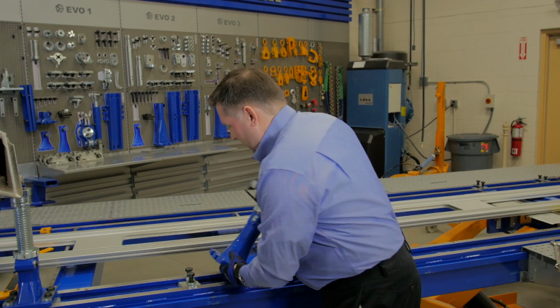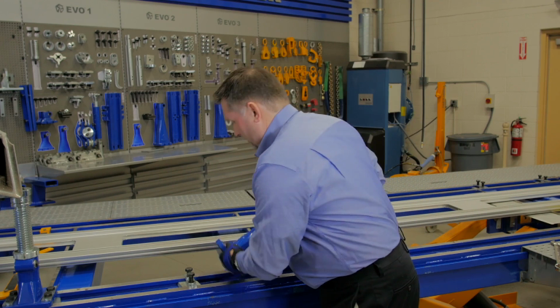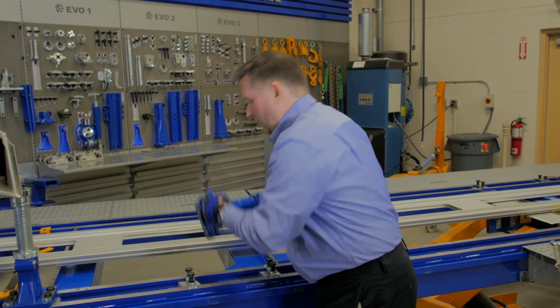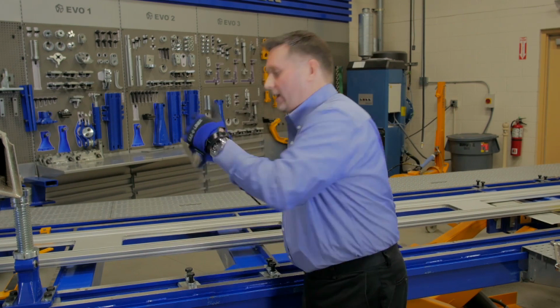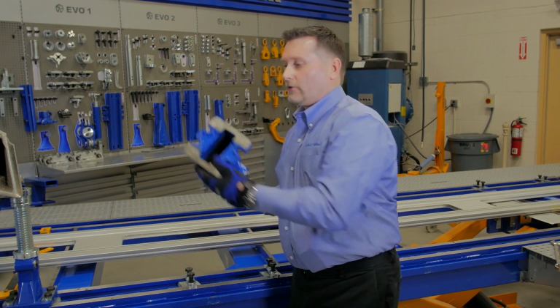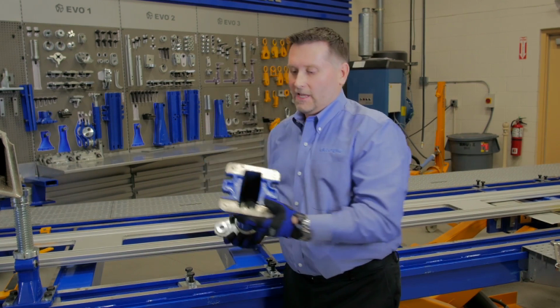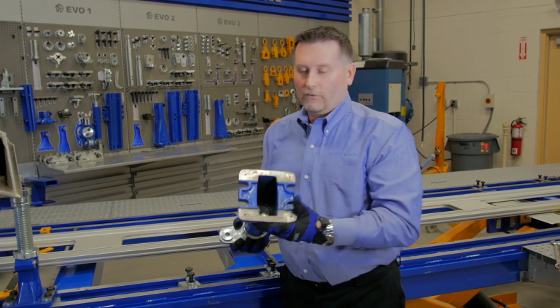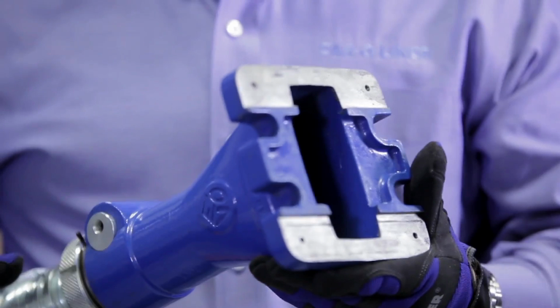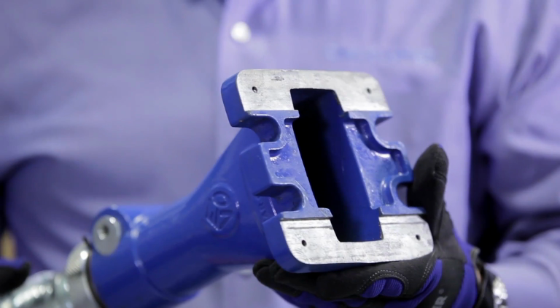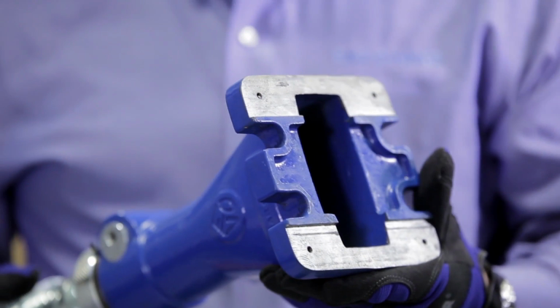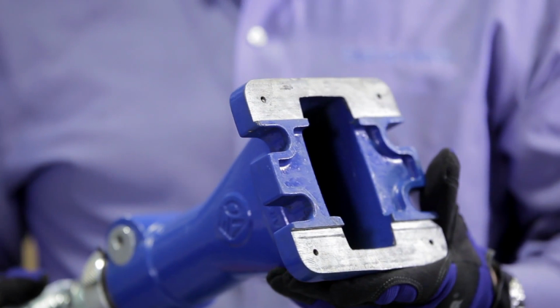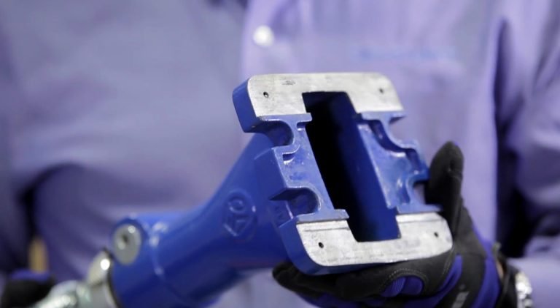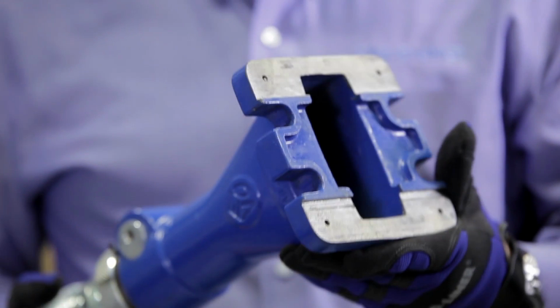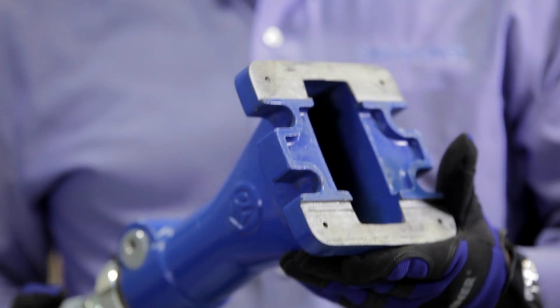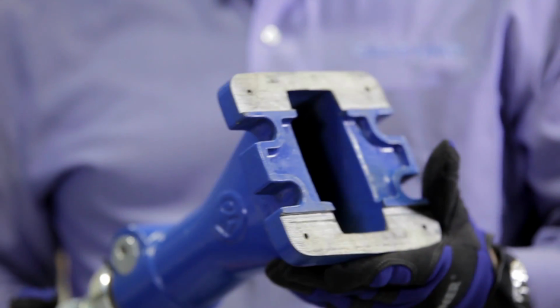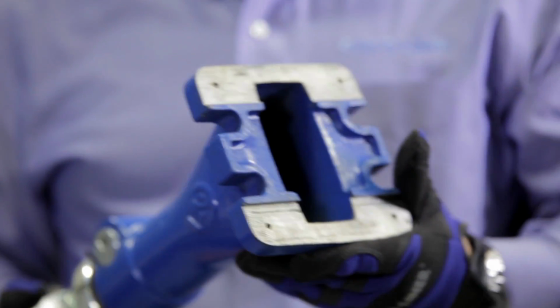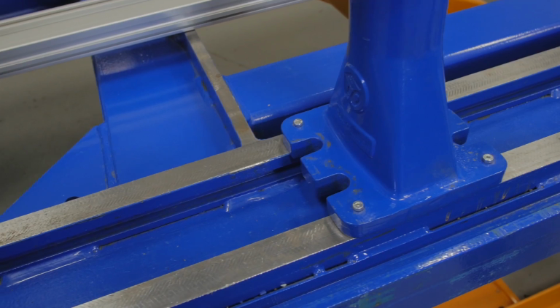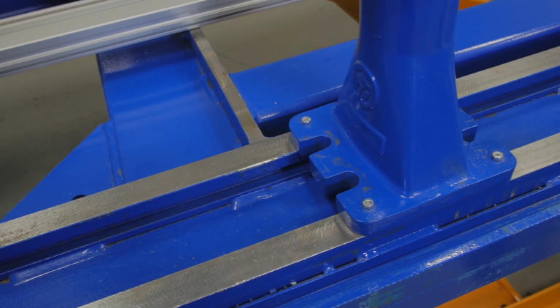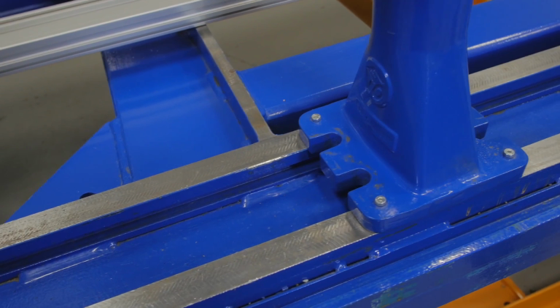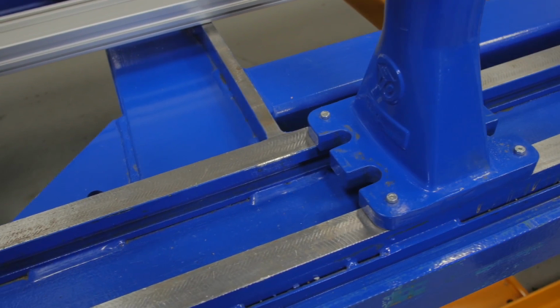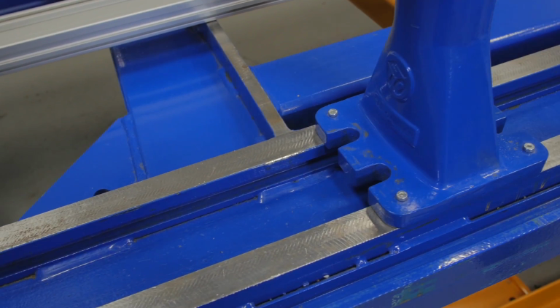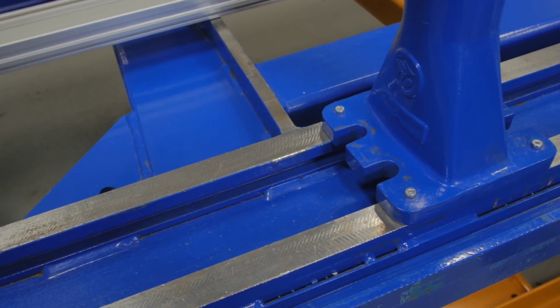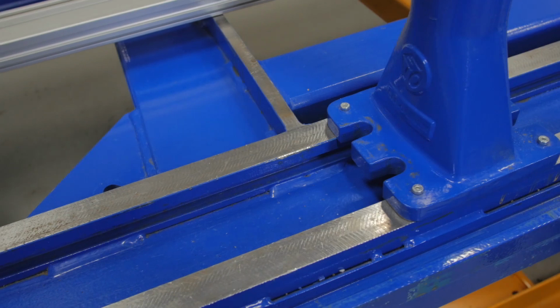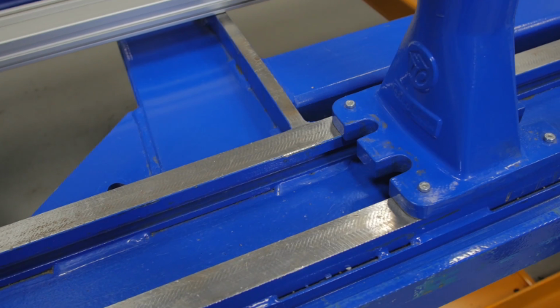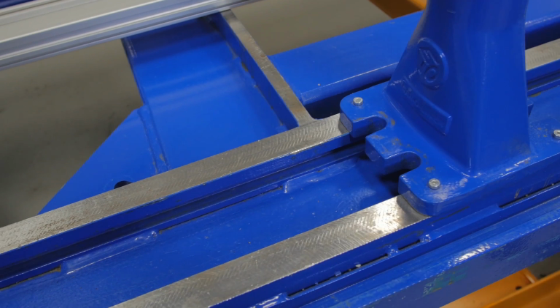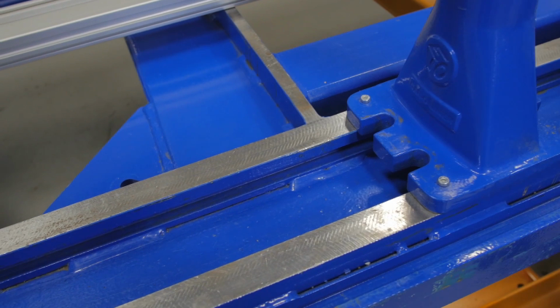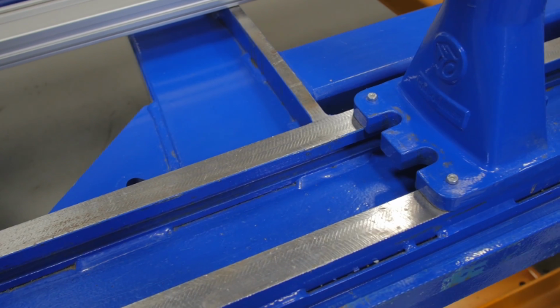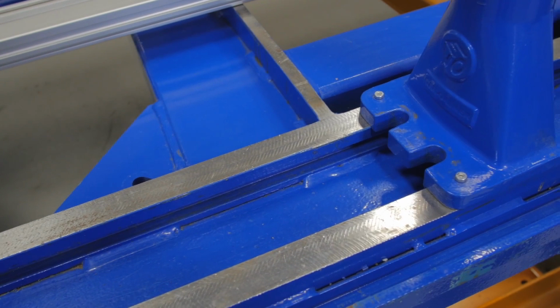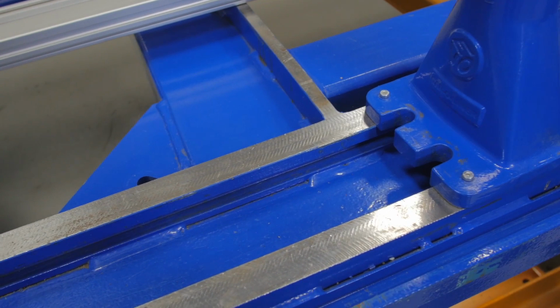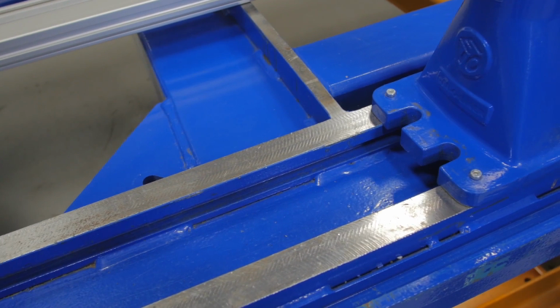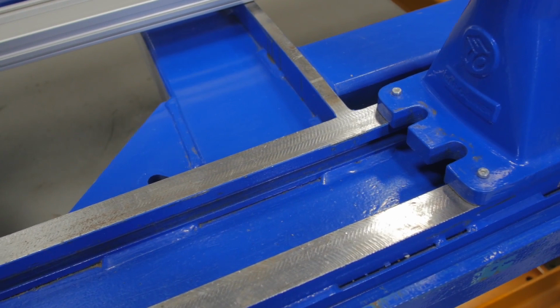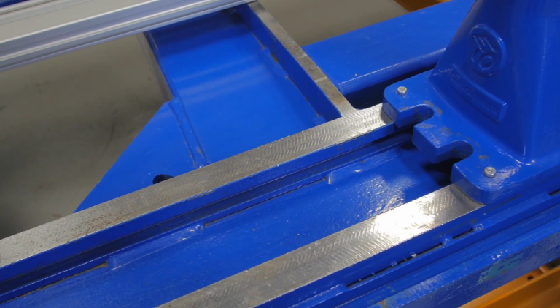On the base of our Evo, it's machine milled as you see here. It's machine milled to the same tolerance that our bench rack is.